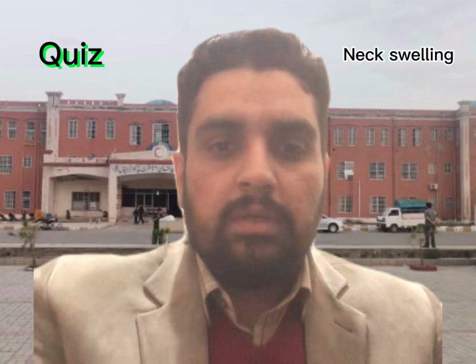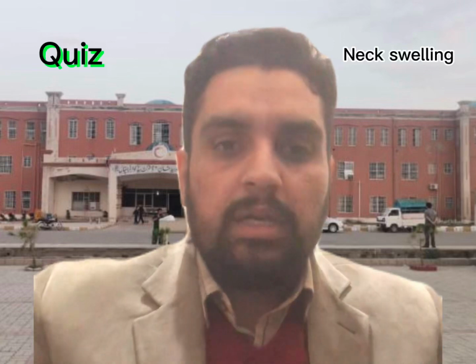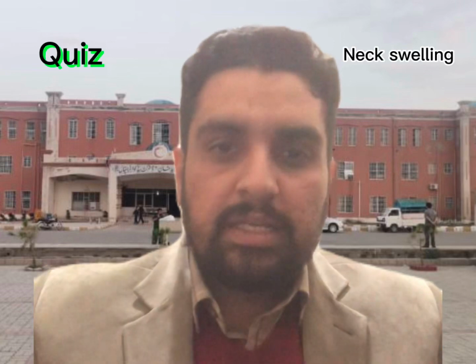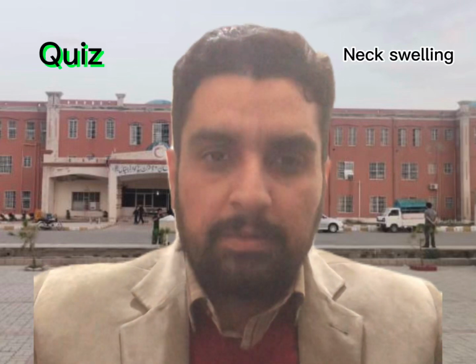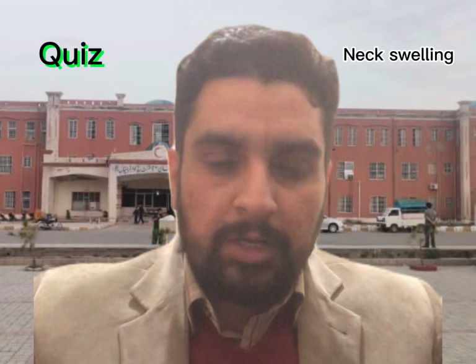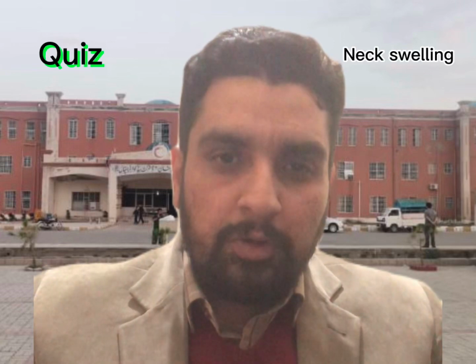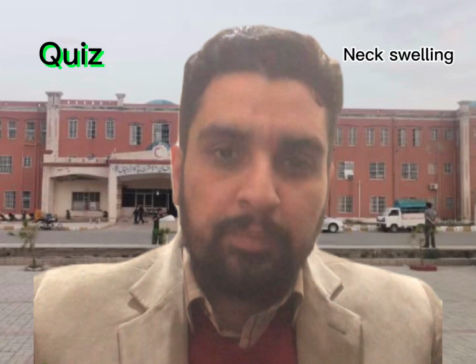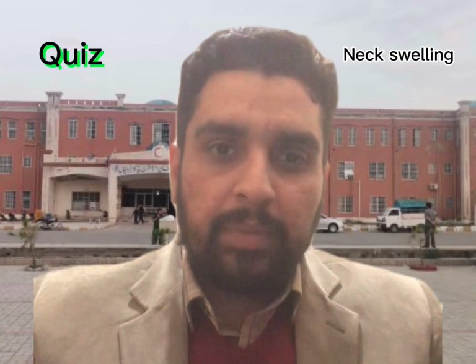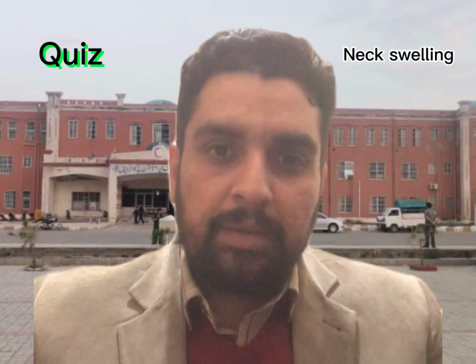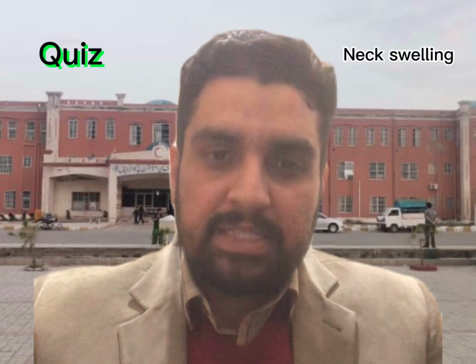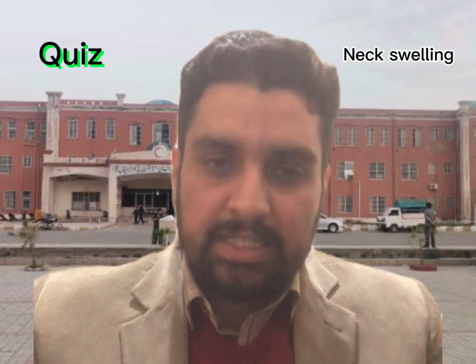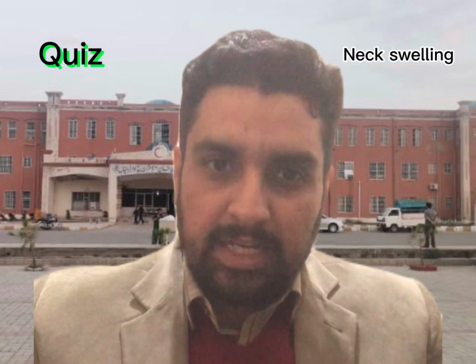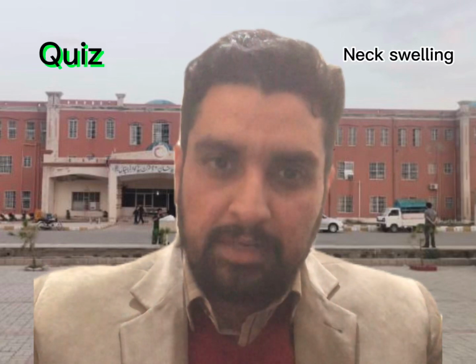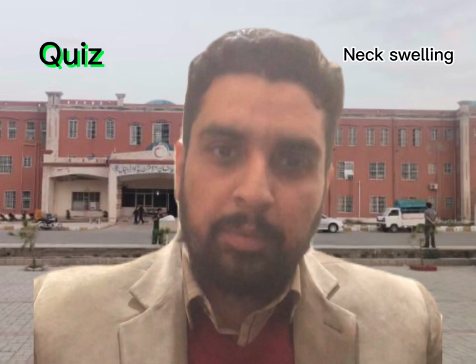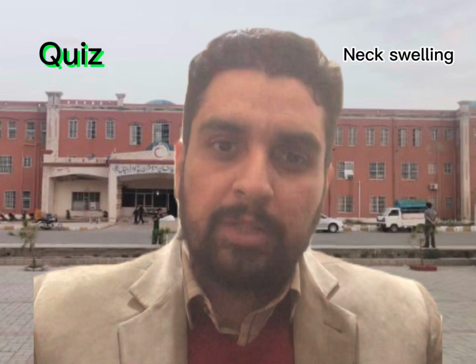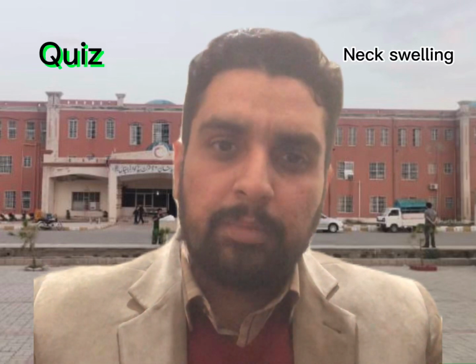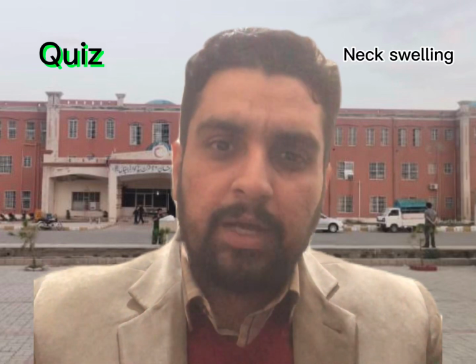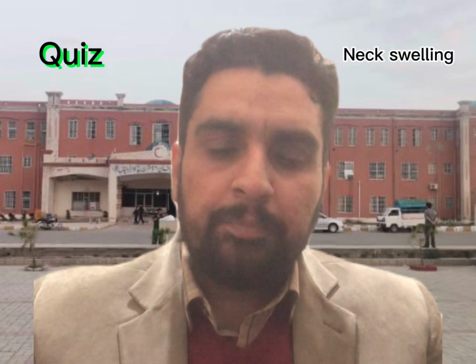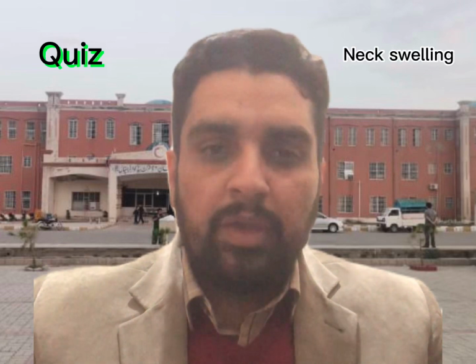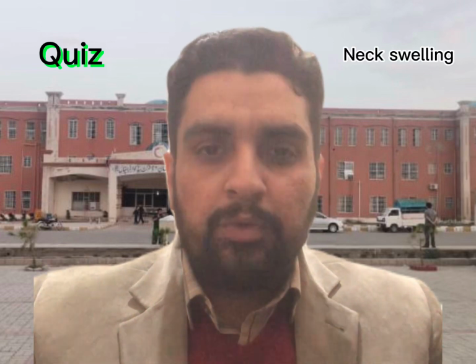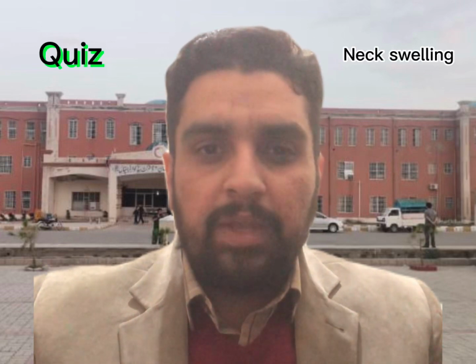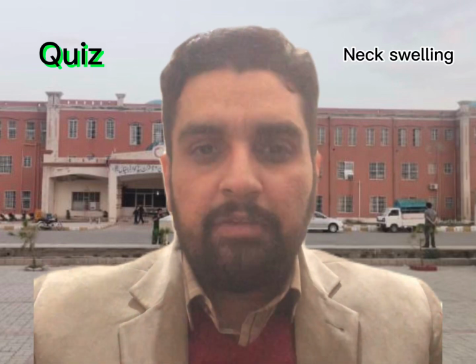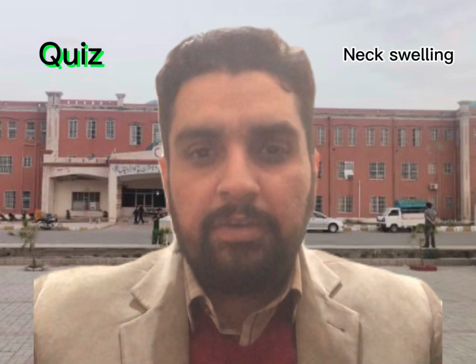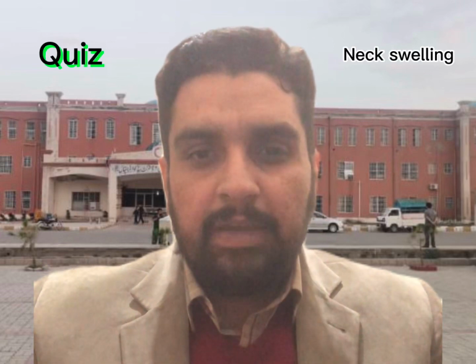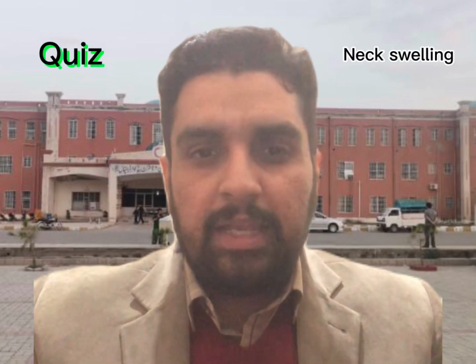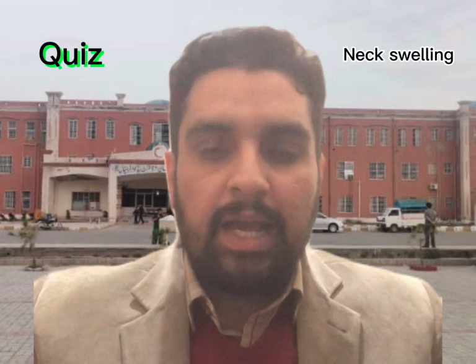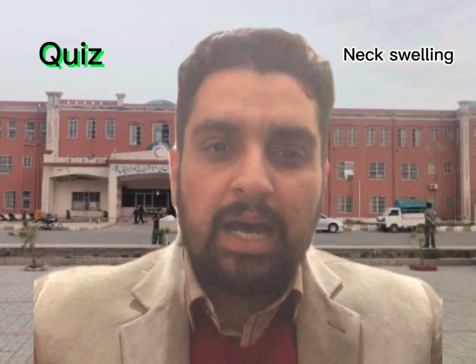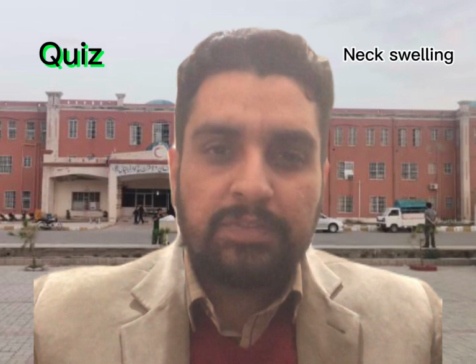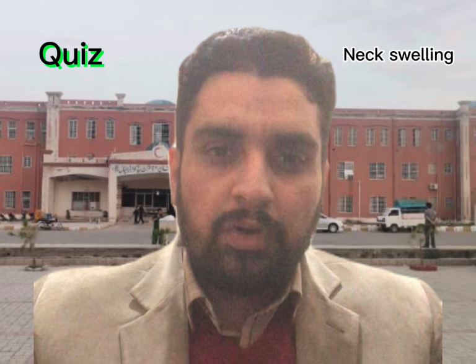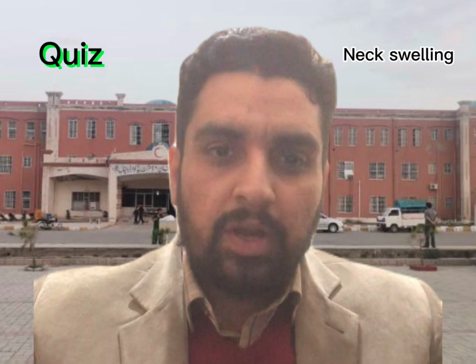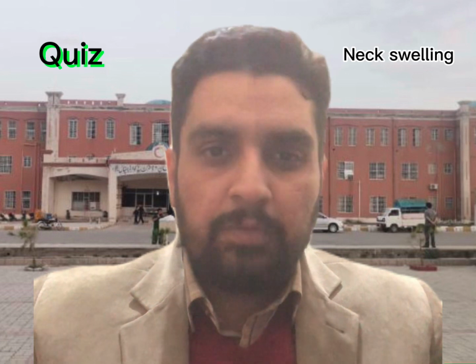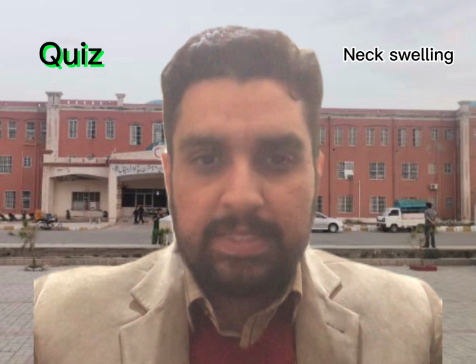Assalamu alaikum. My name is surgeon Dr. Muhammad Lokman. Today we will have a quiz.